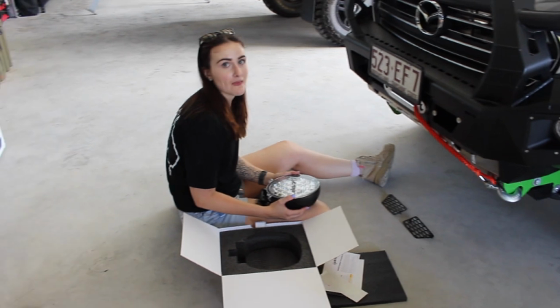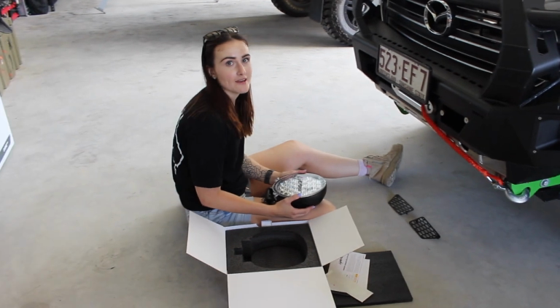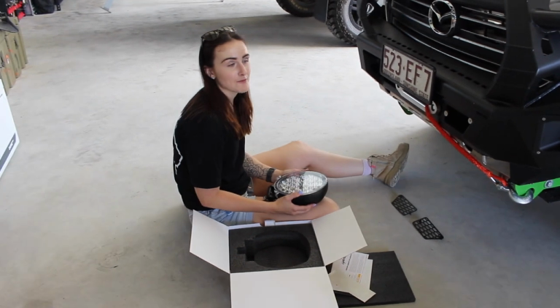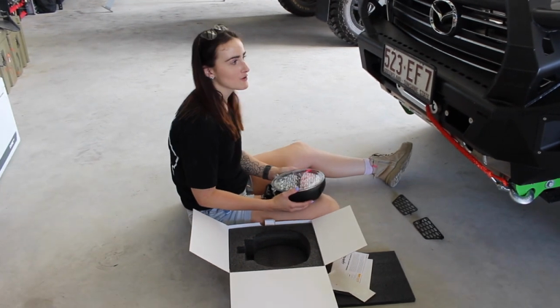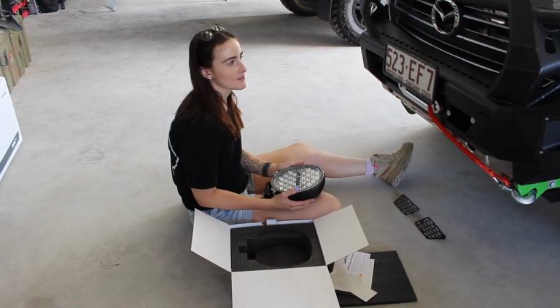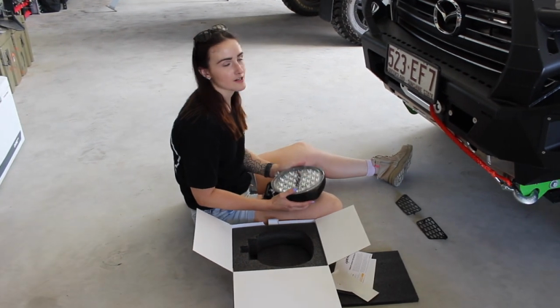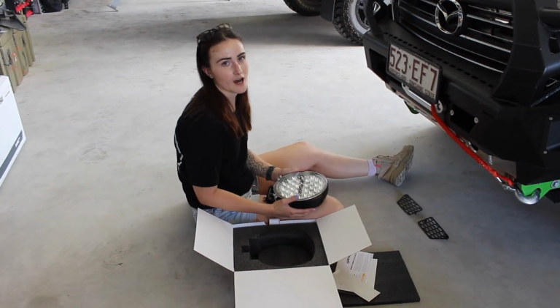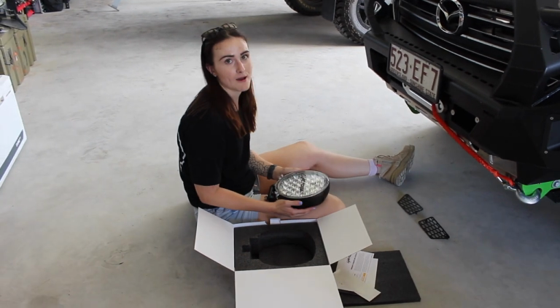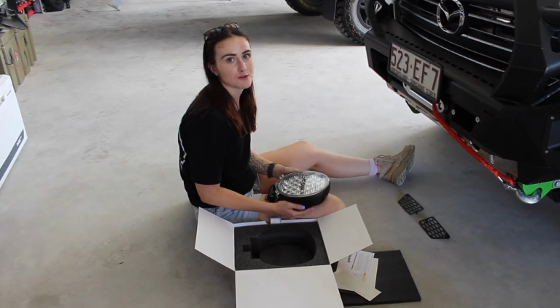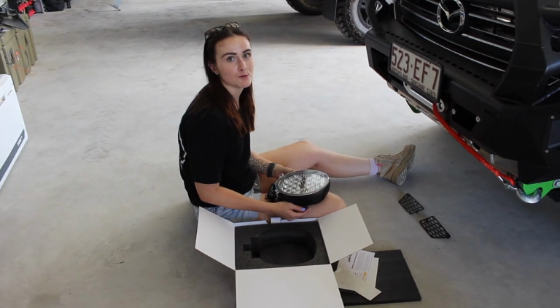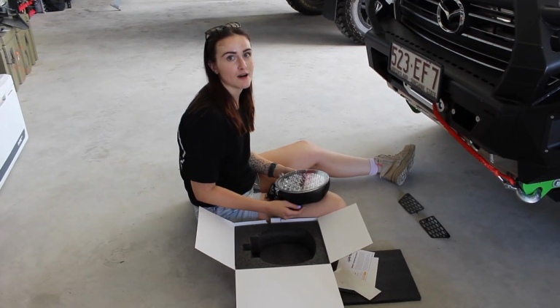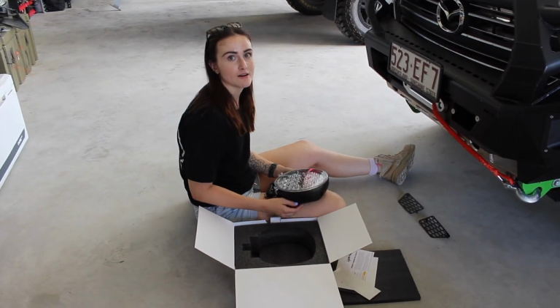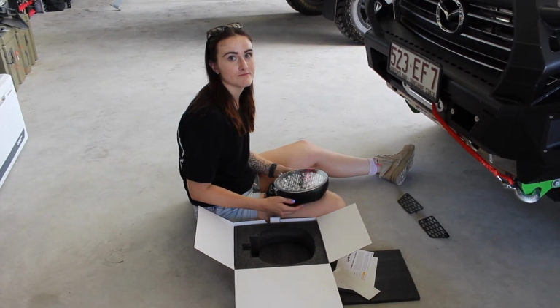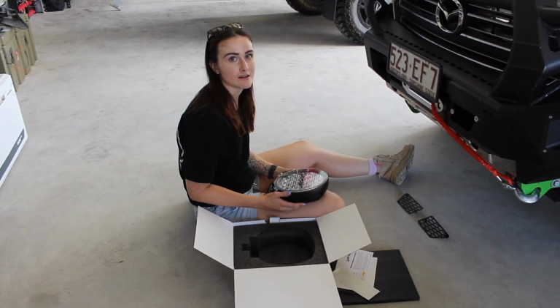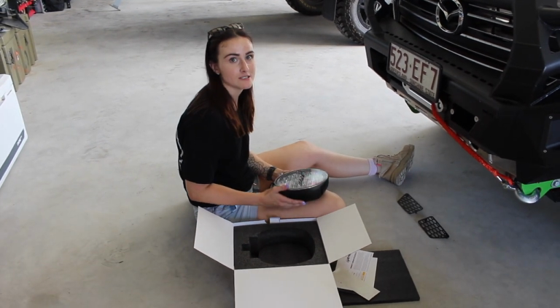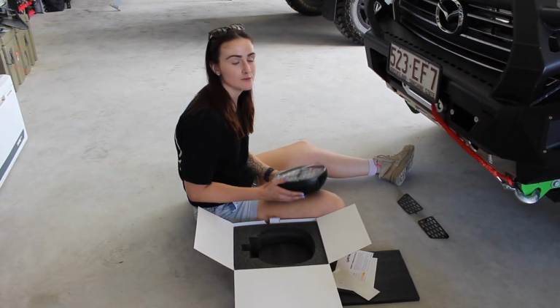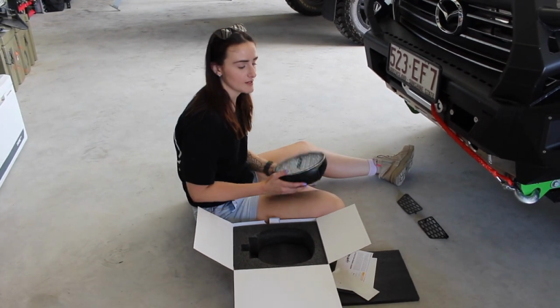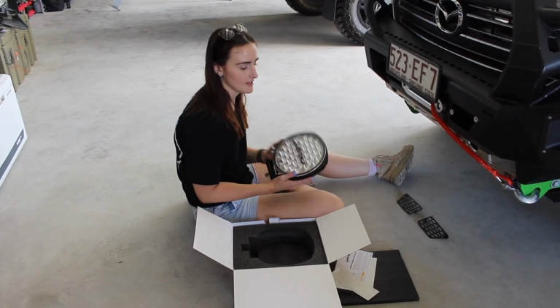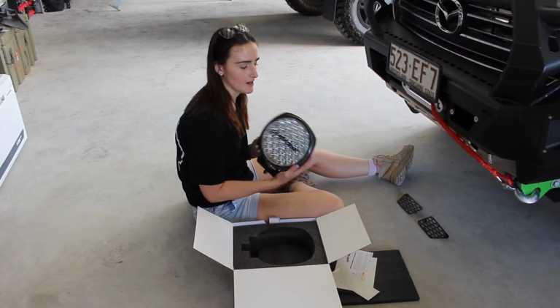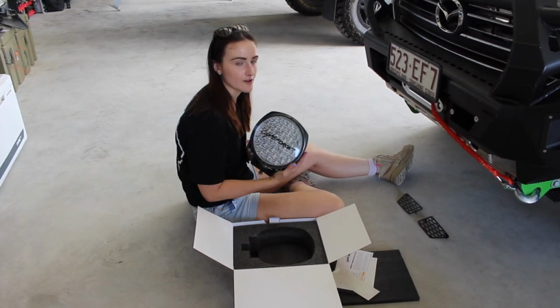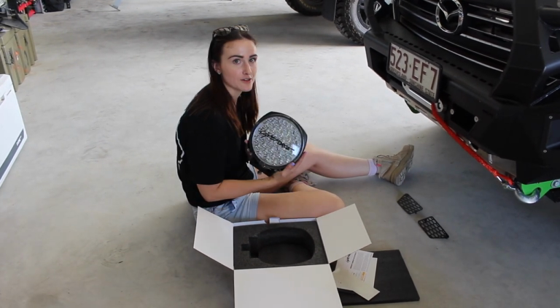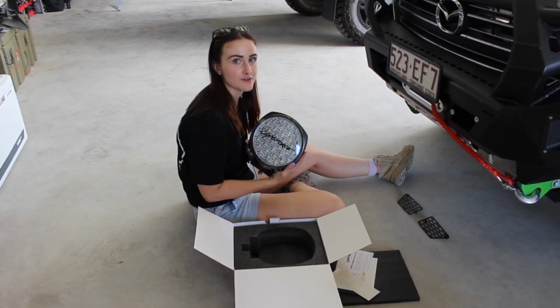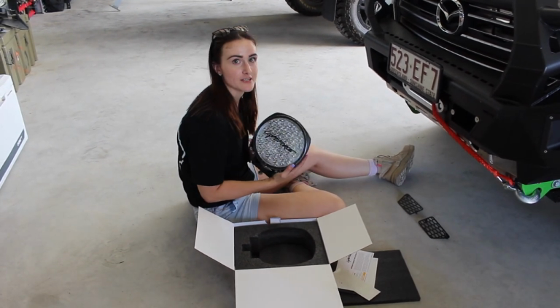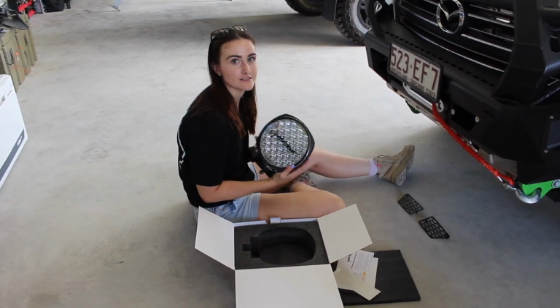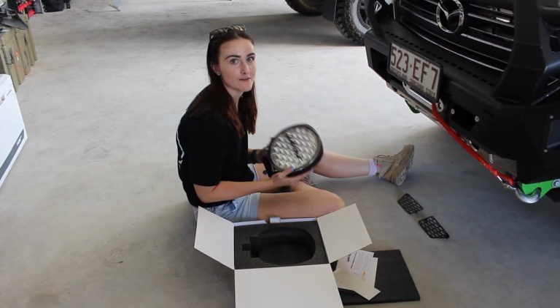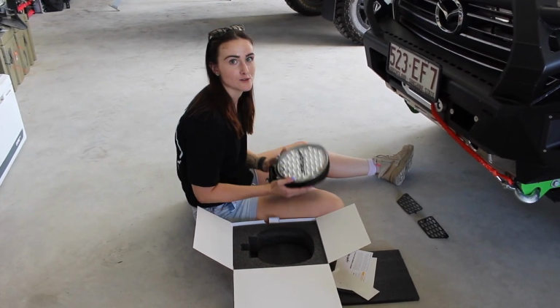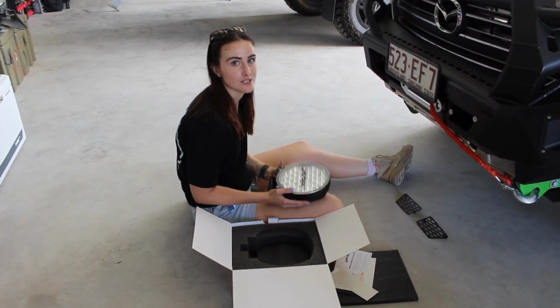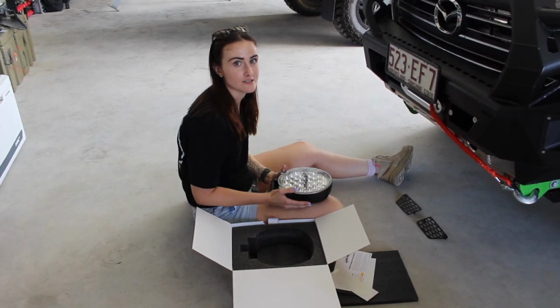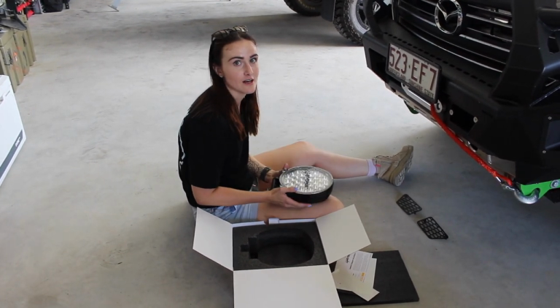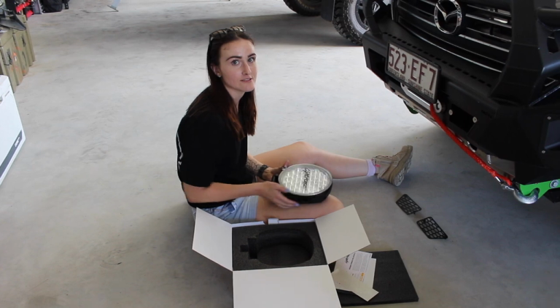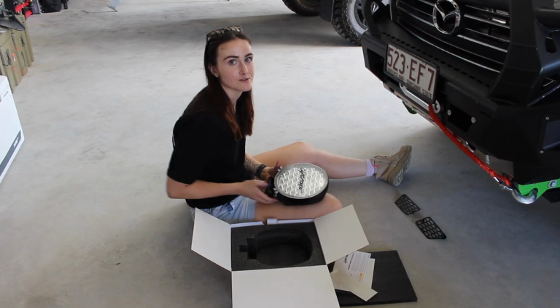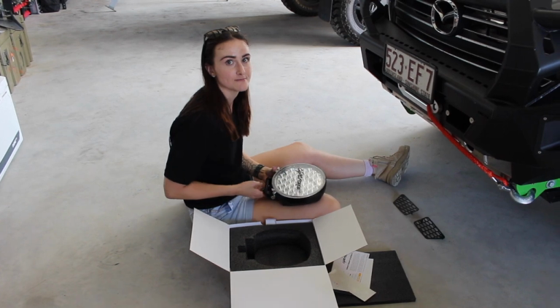Now that we've got the car back with the bull bar mounted, we are going to fit these Lightforce Genesis lights to it.